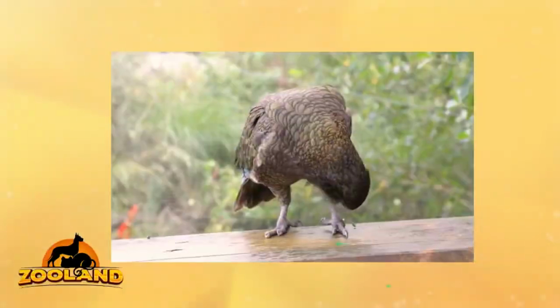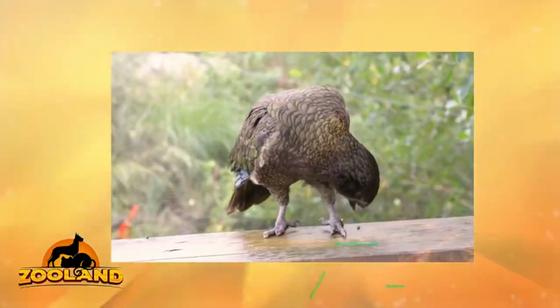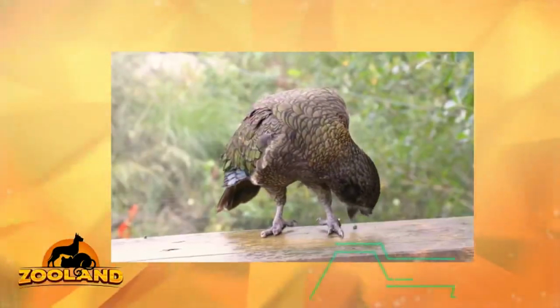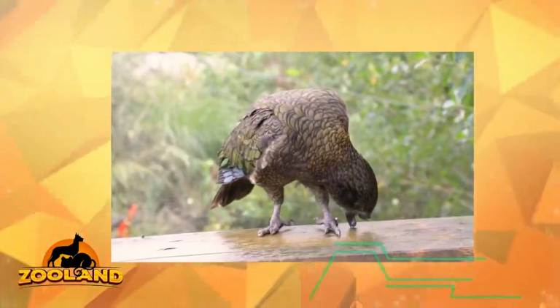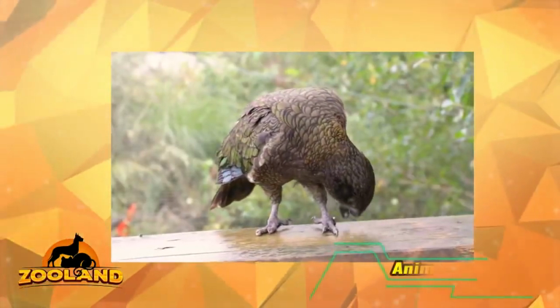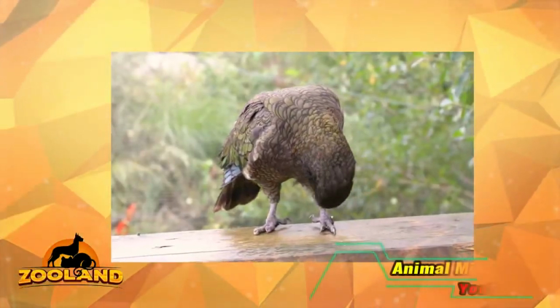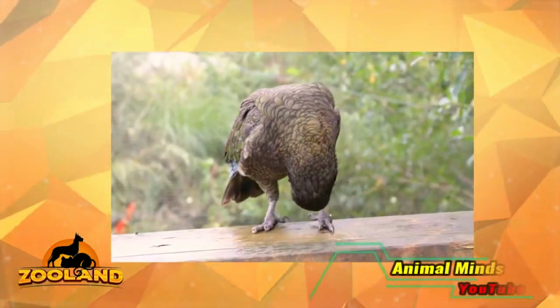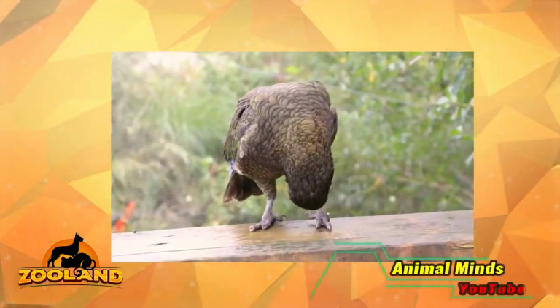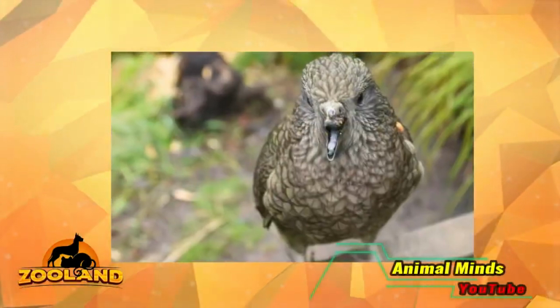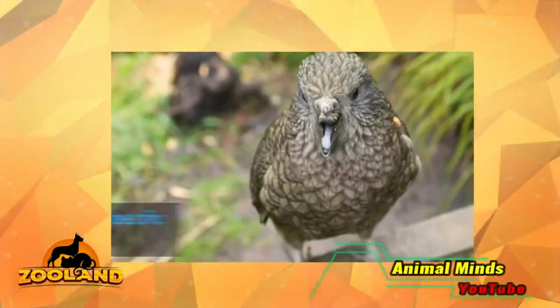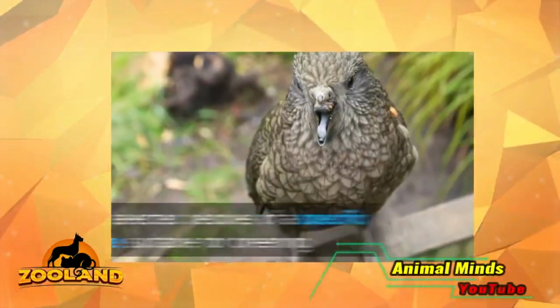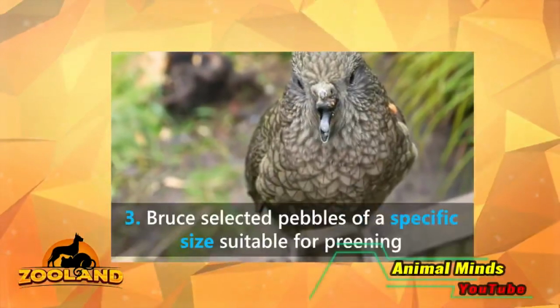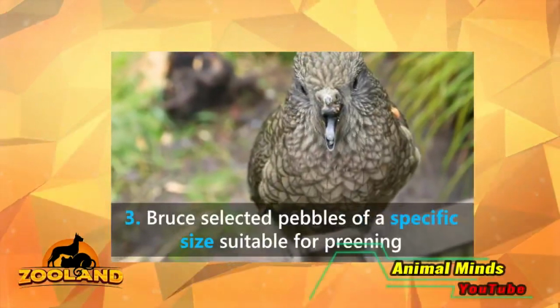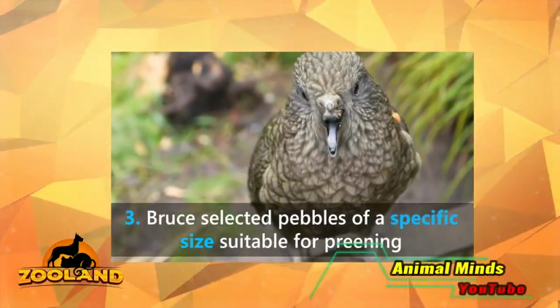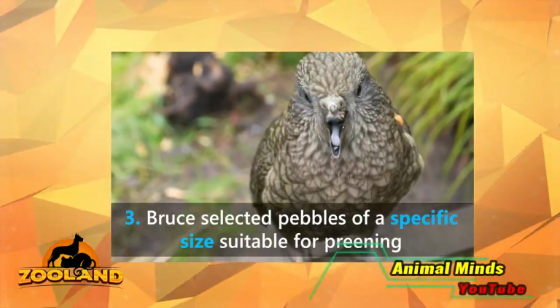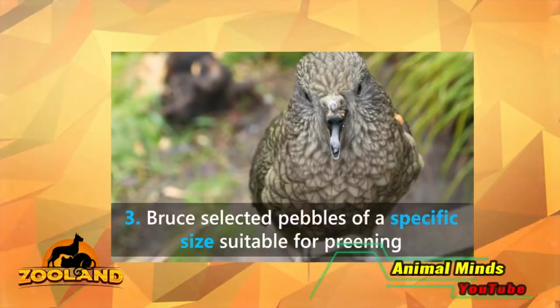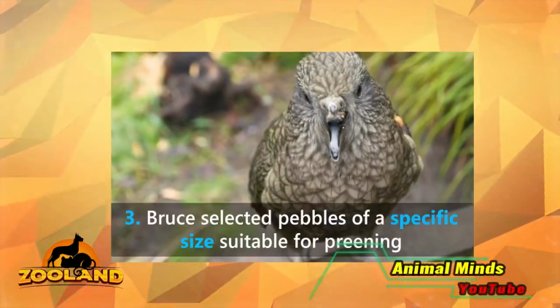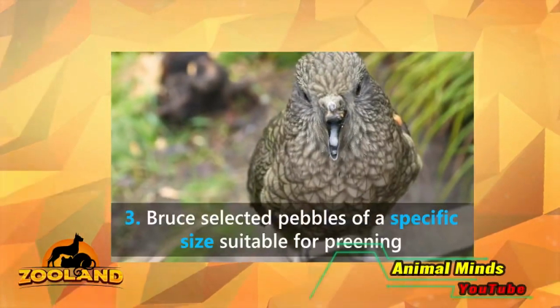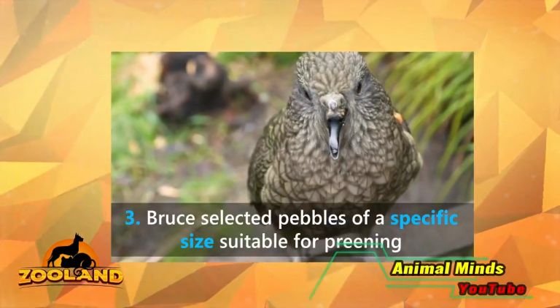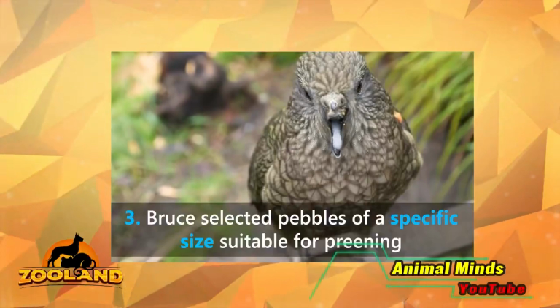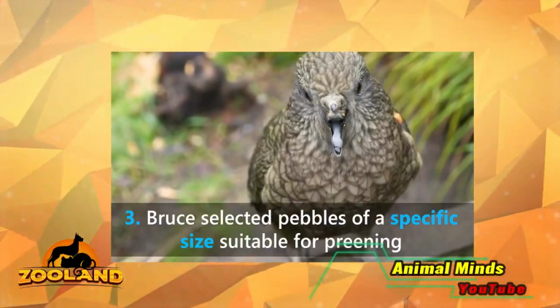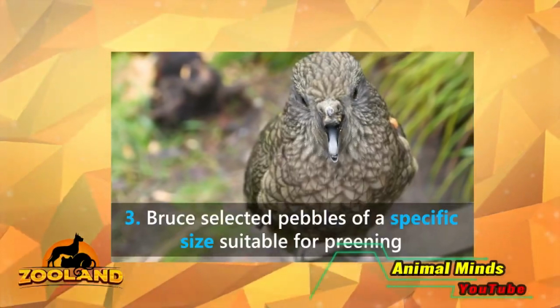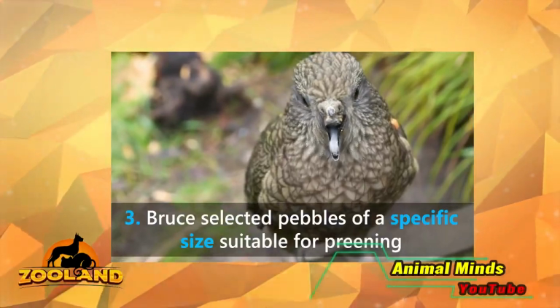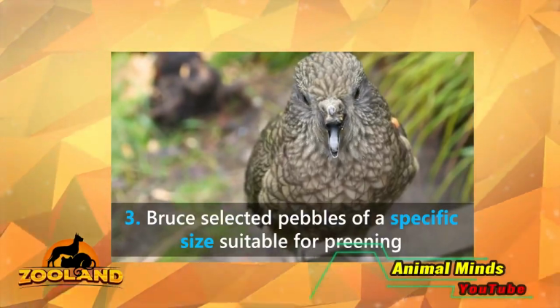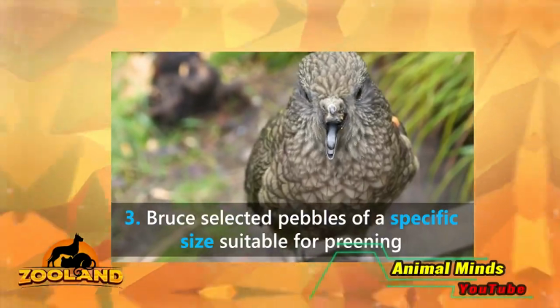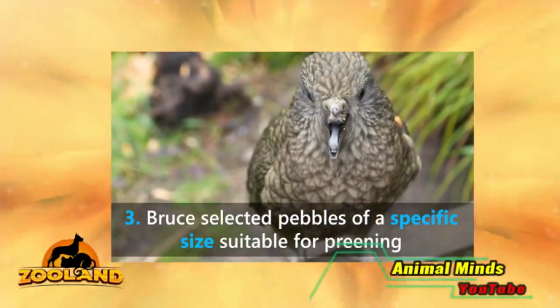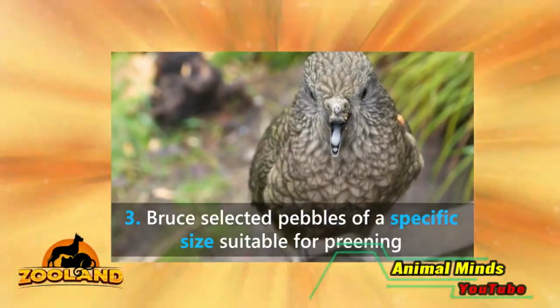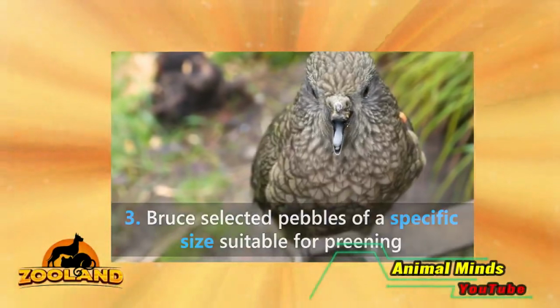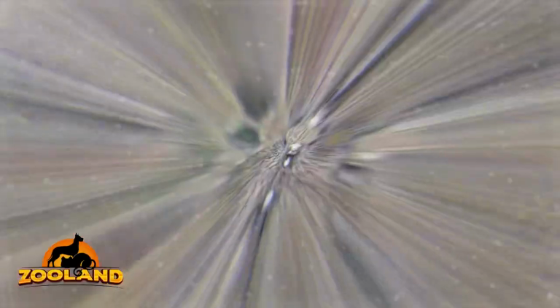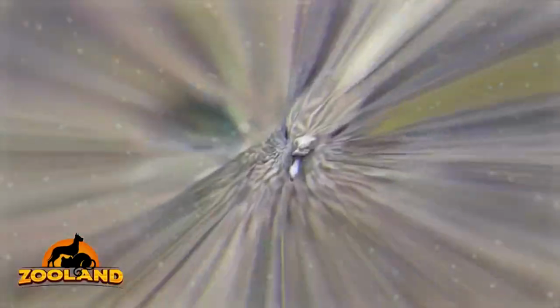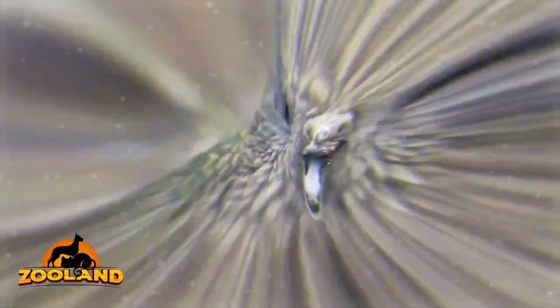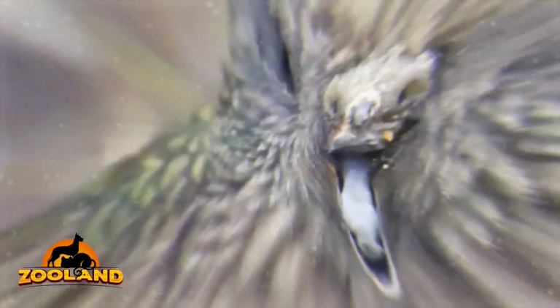Once he finds a perfectly sized rock, he holds it between his tongue and lower beak. Next, he uses the stone to groom himself.